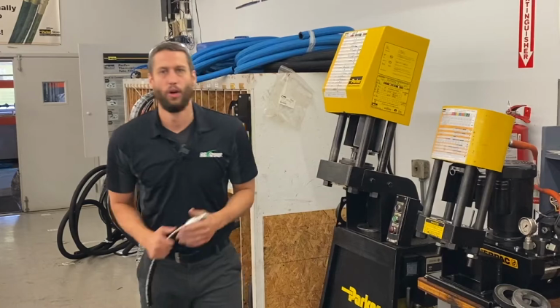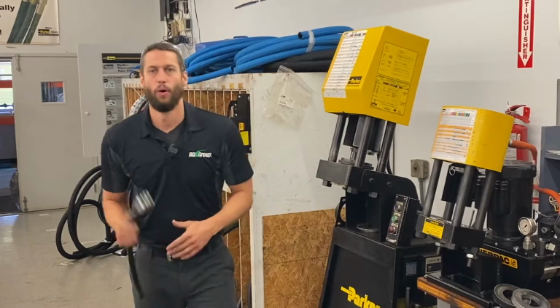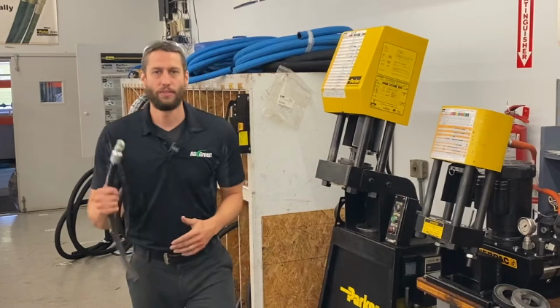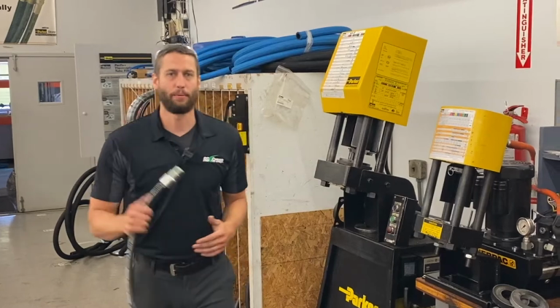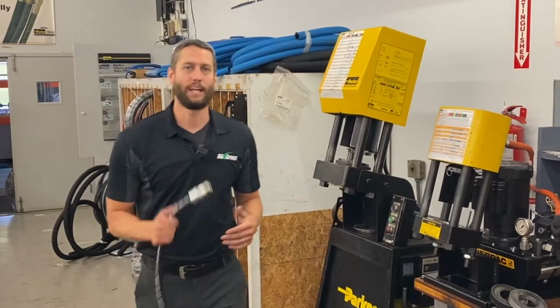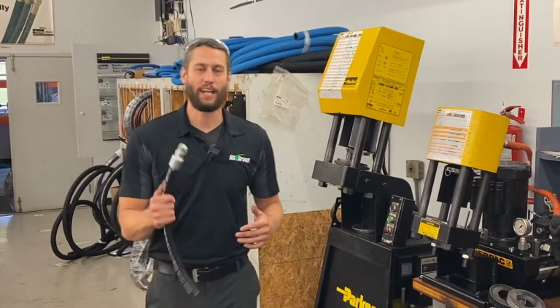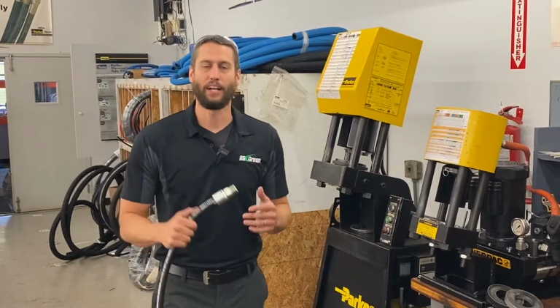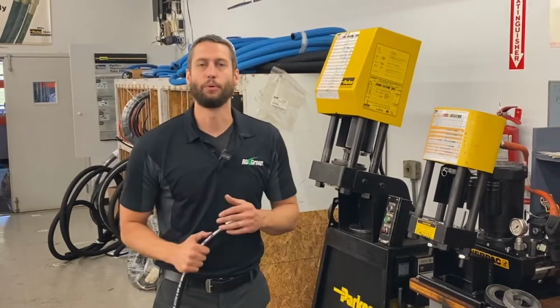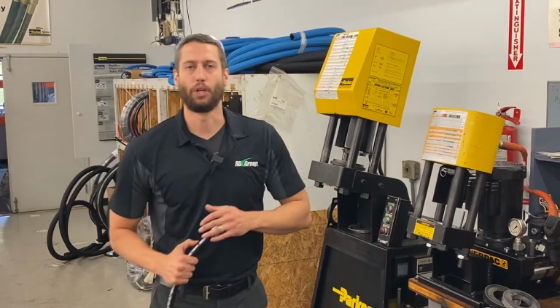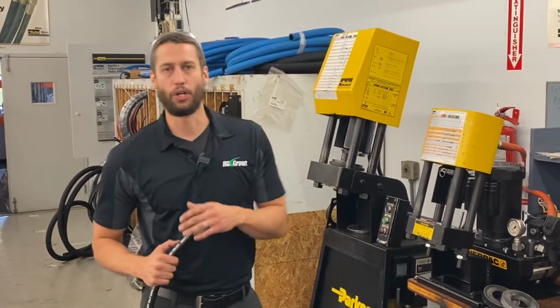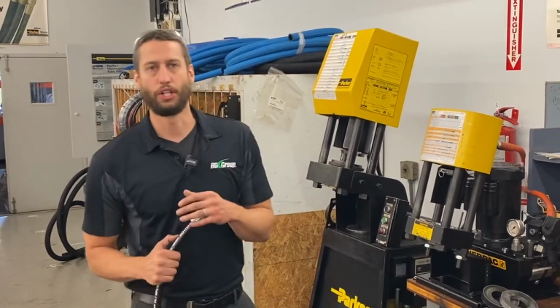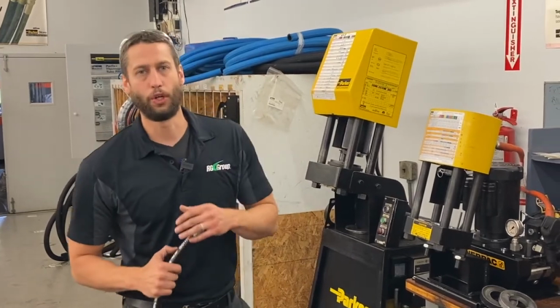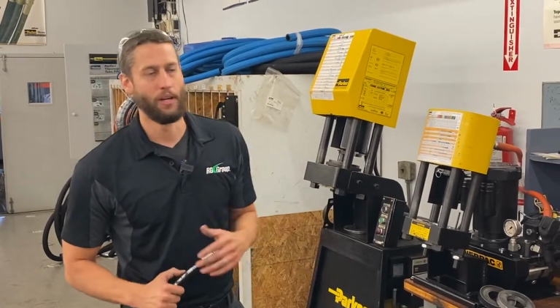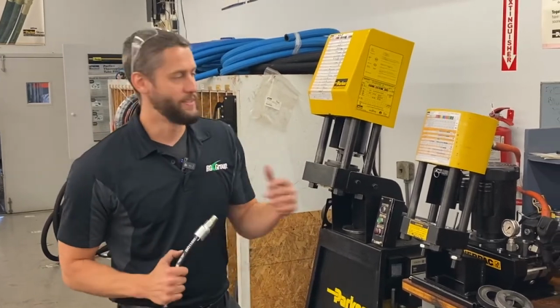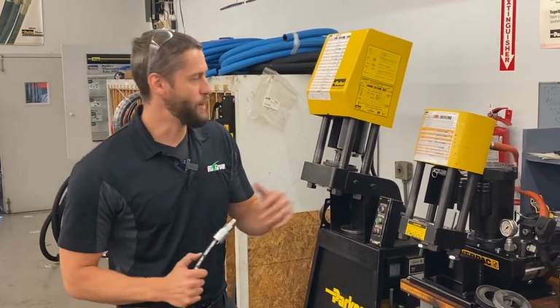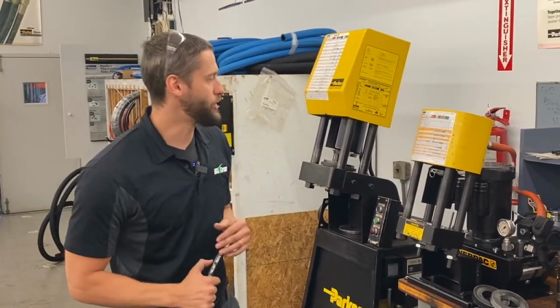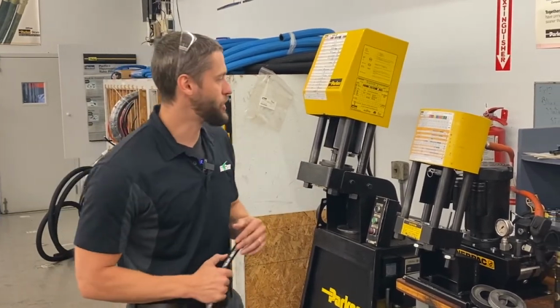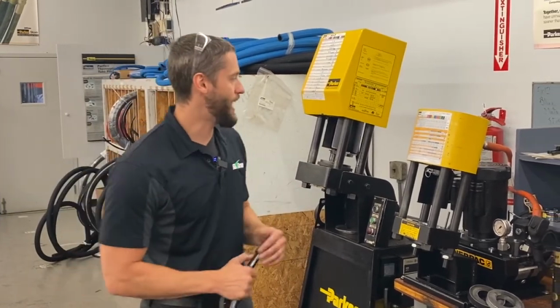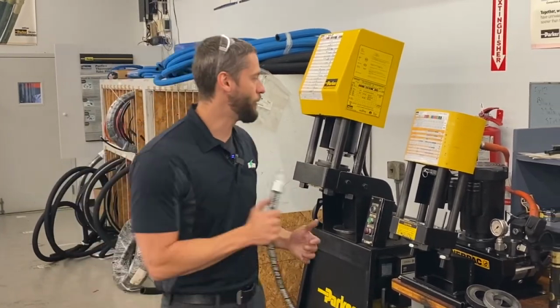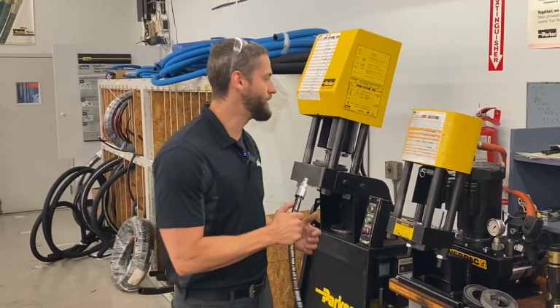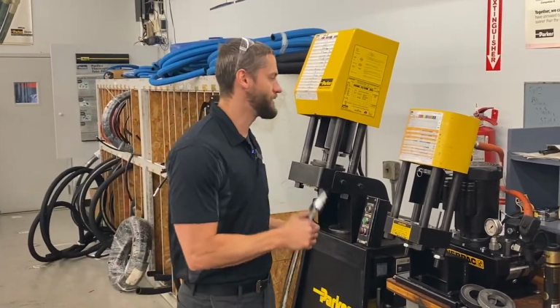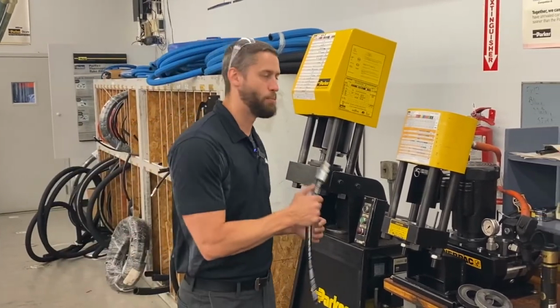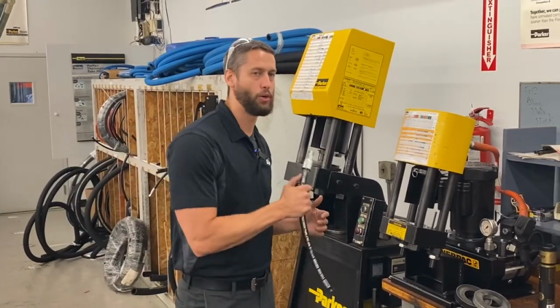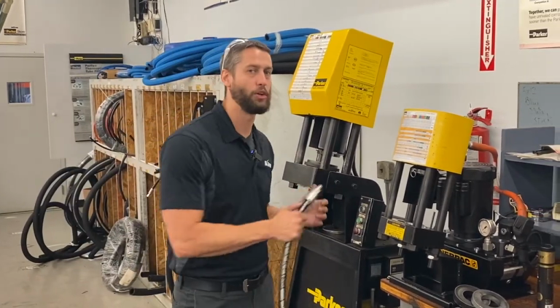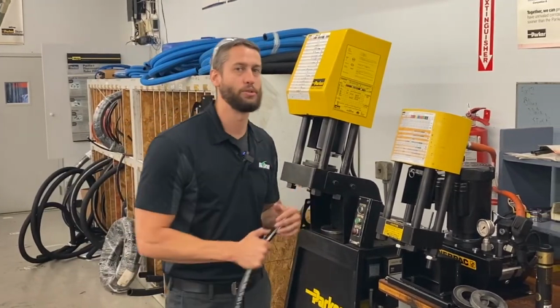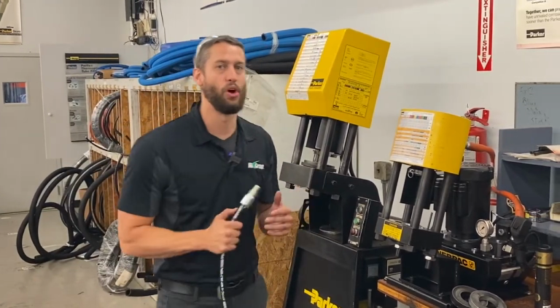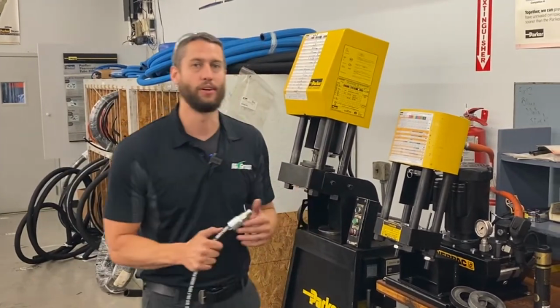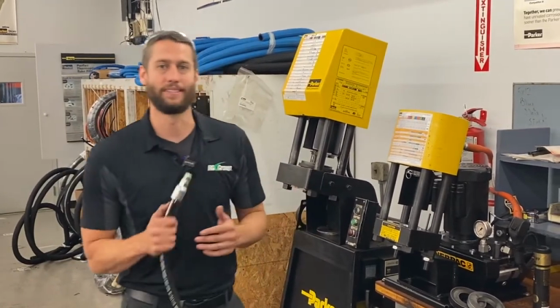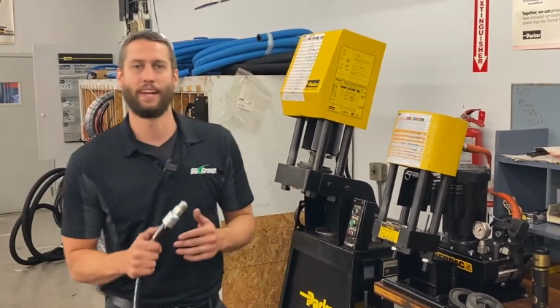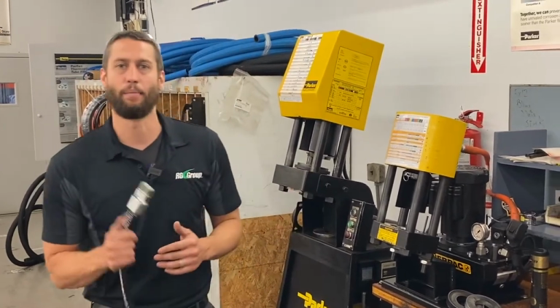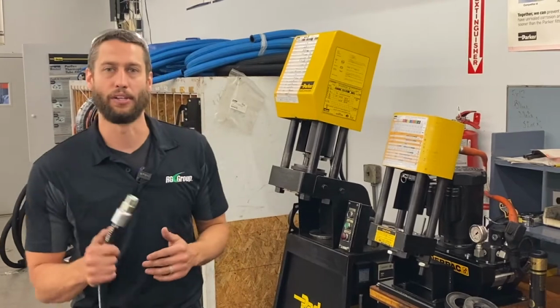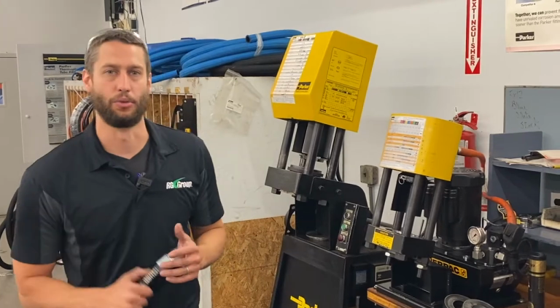What's up guys, Kyle here with the RG Group. Today we're going to show you how easy the Parker crimpers are to set up and use.